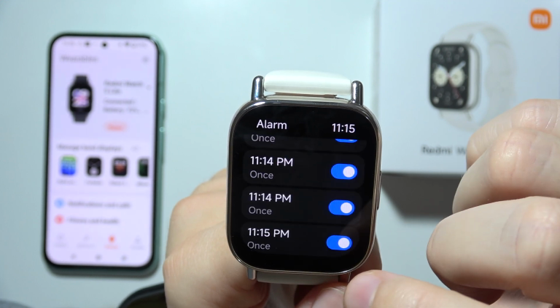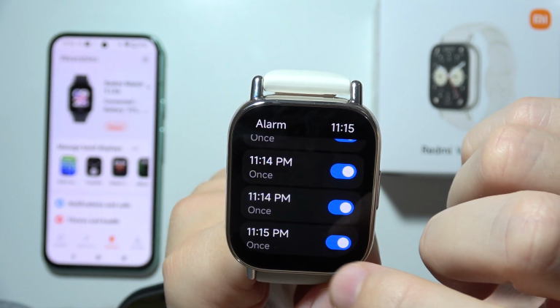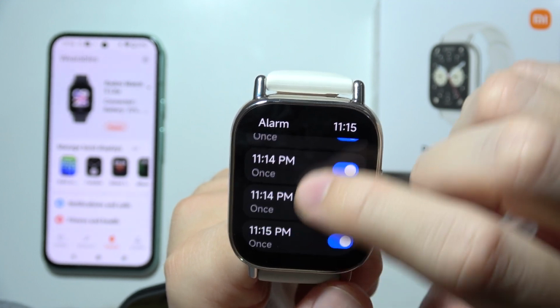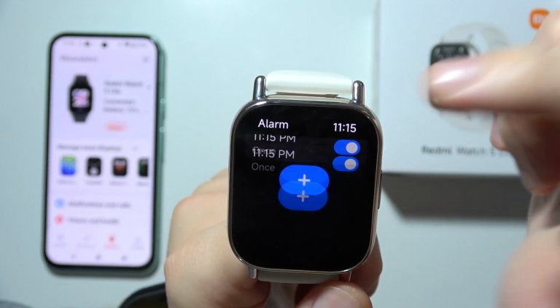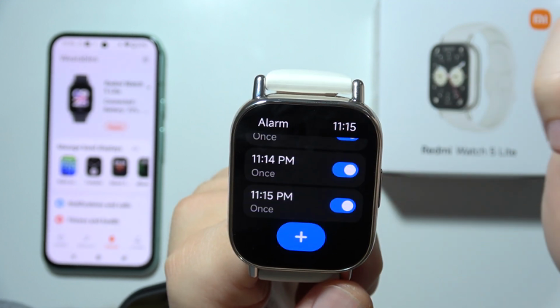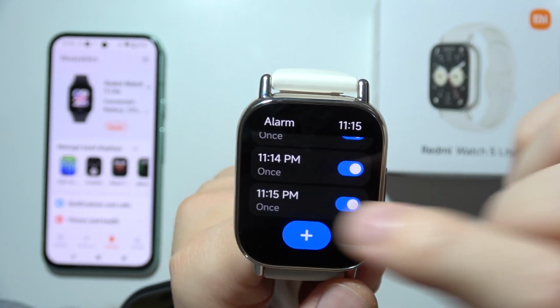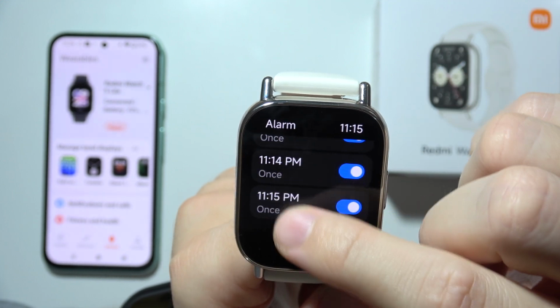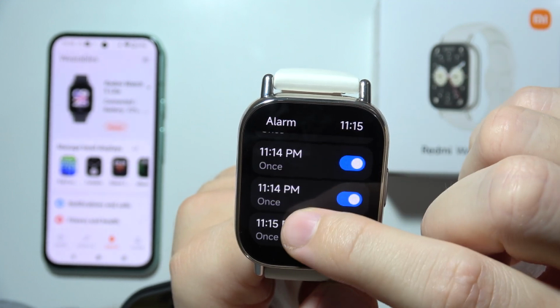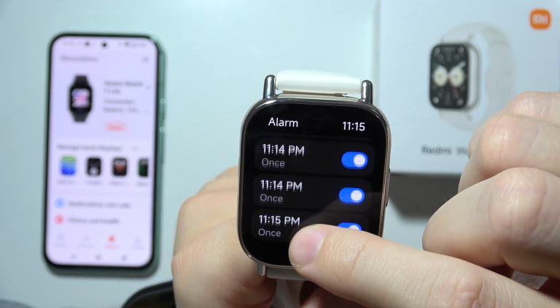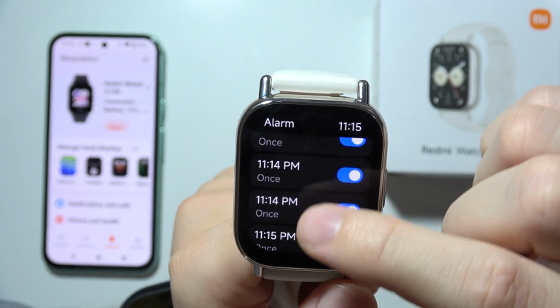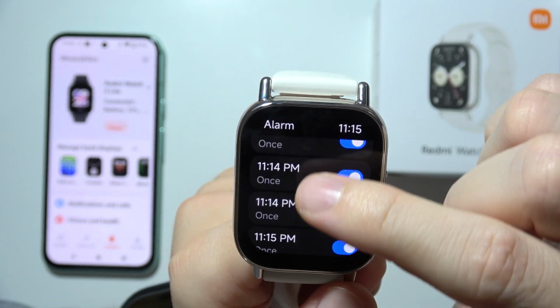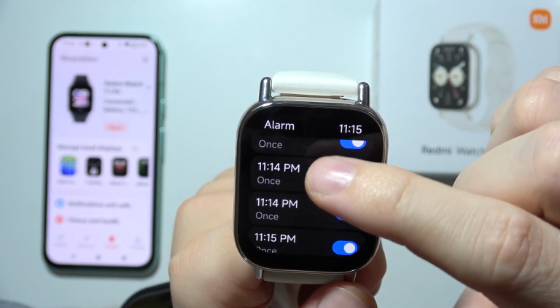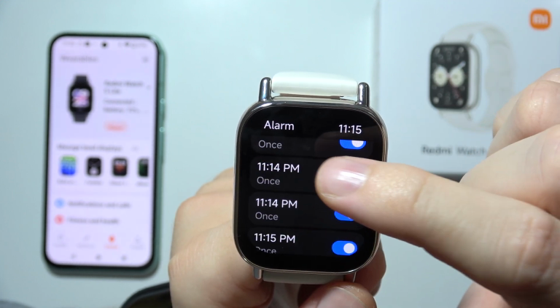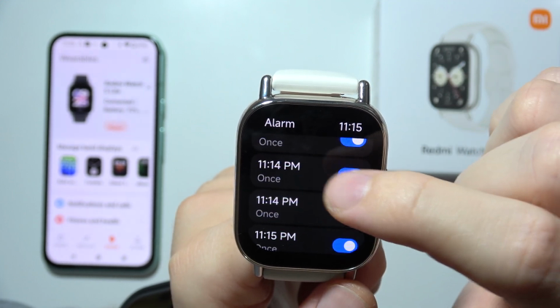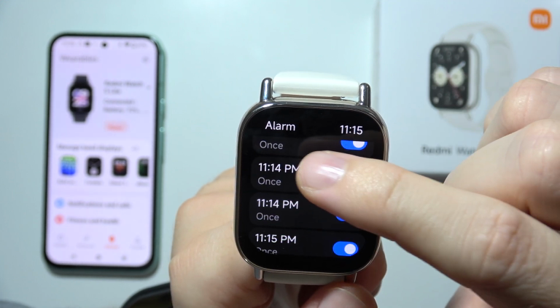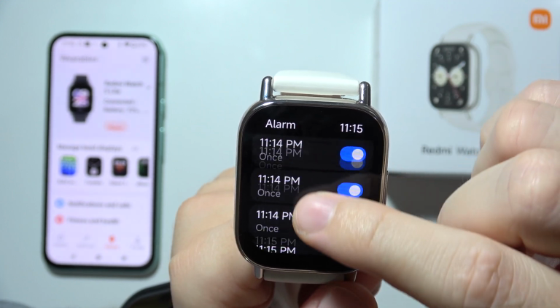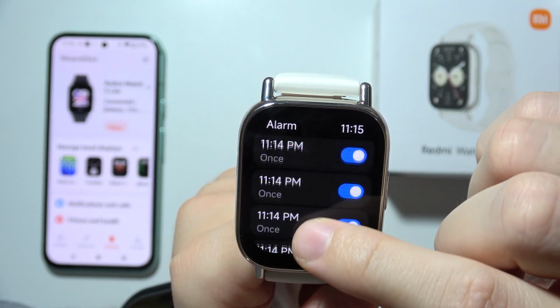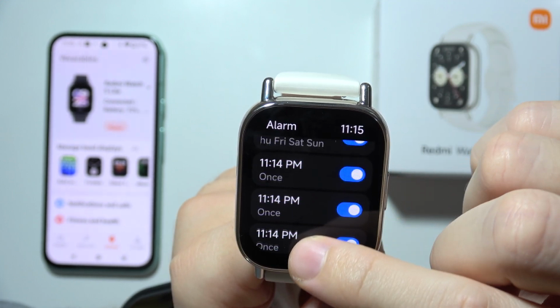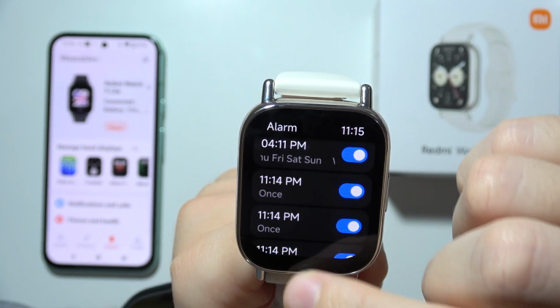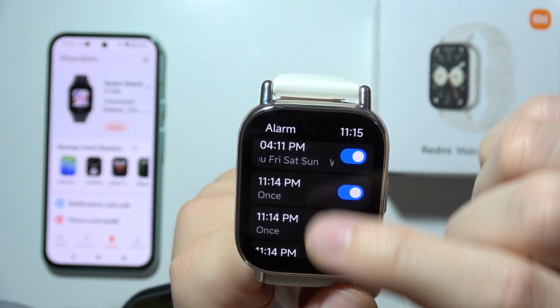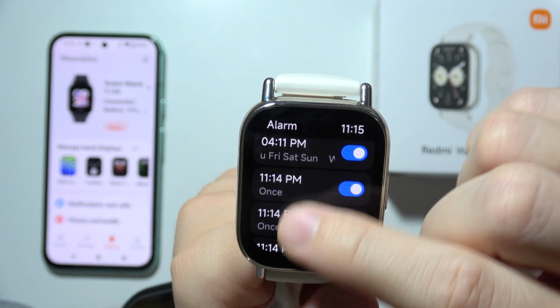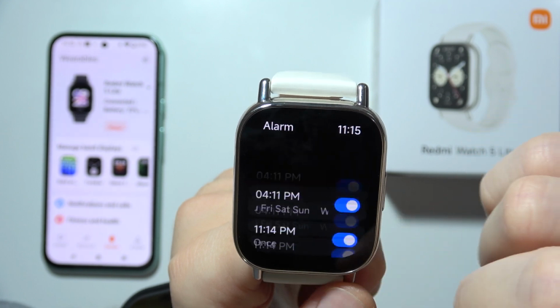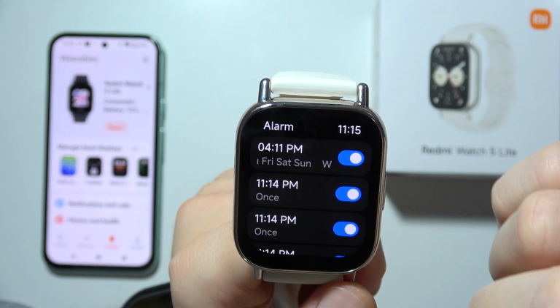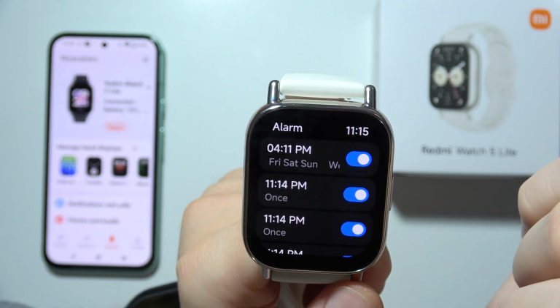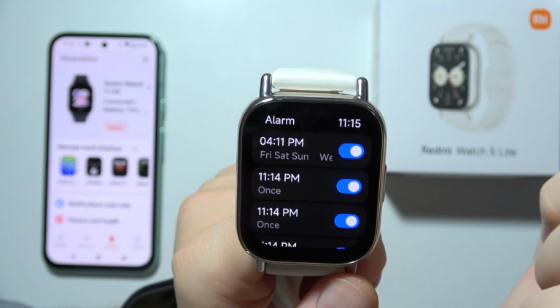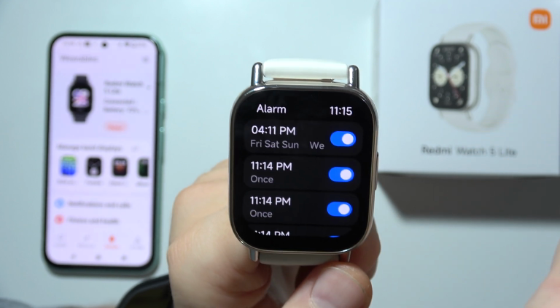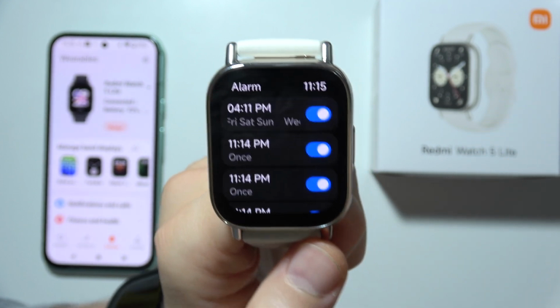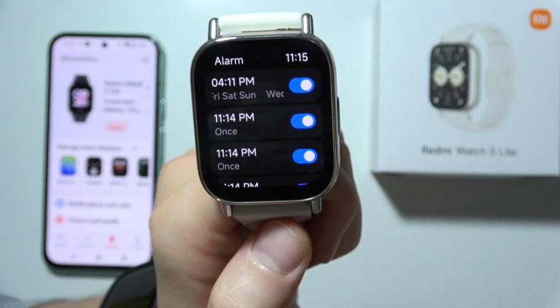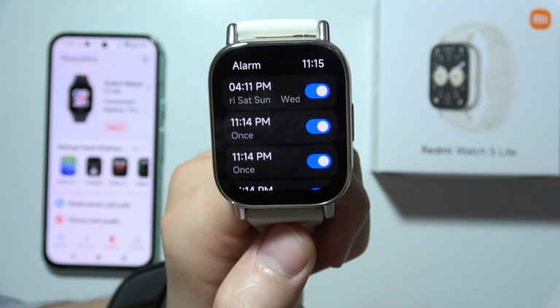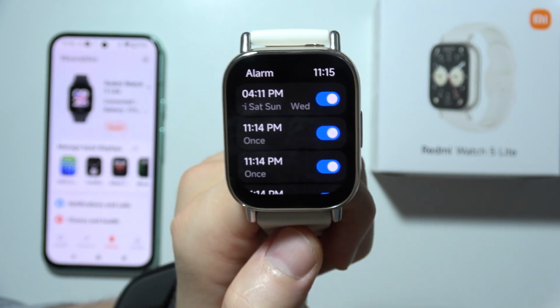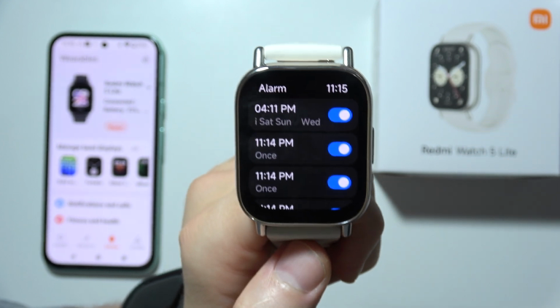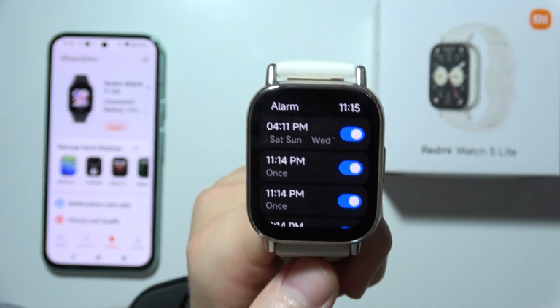So that's how it actually looks — as you can see we get right now one, two, three, four, five, even six alarms at the same time. Thanks for watching.